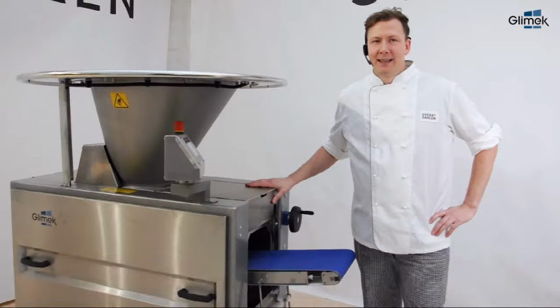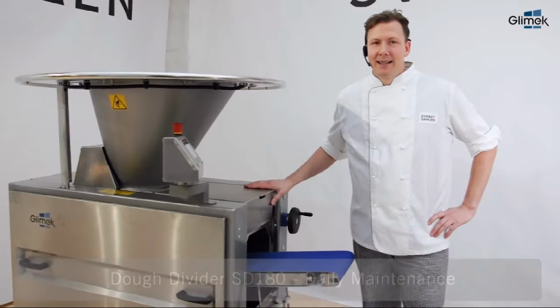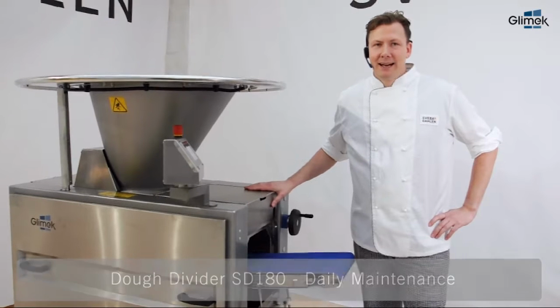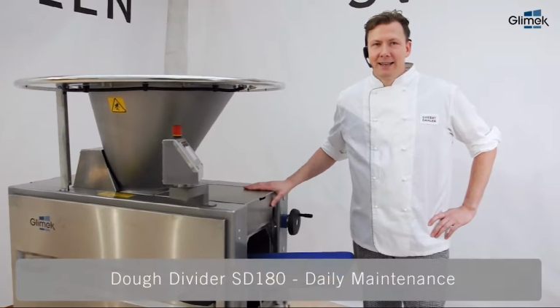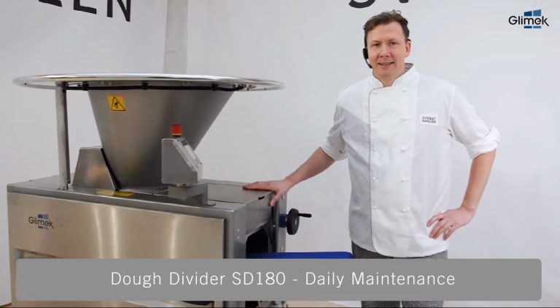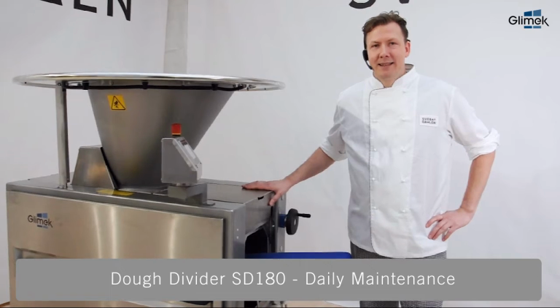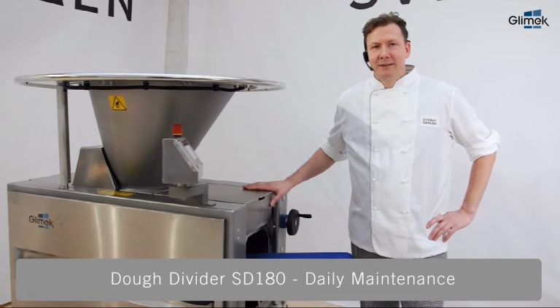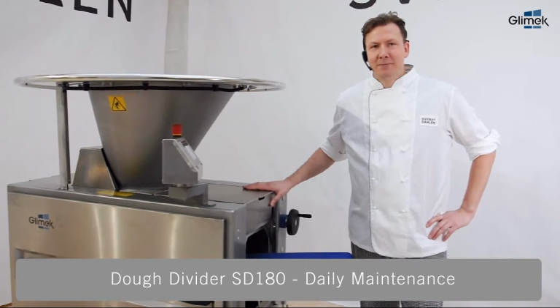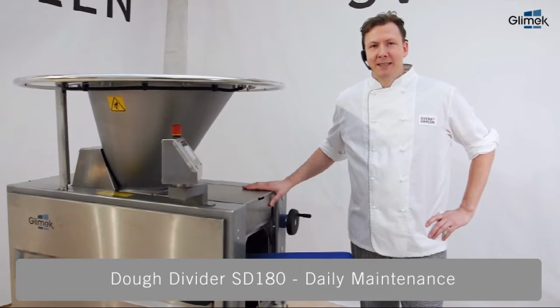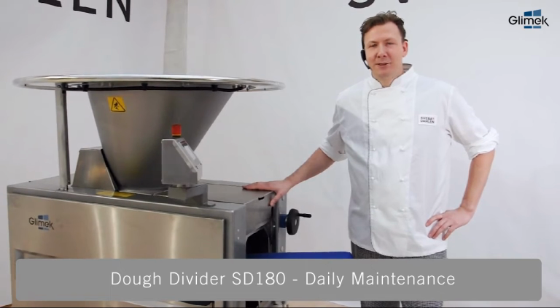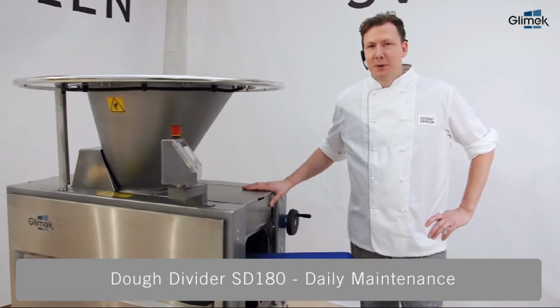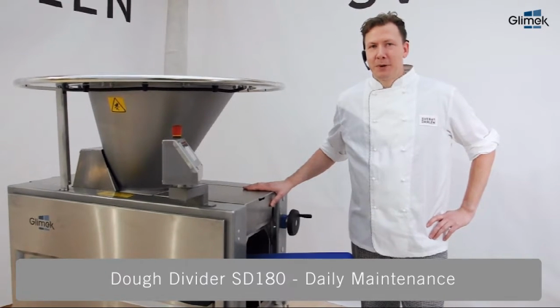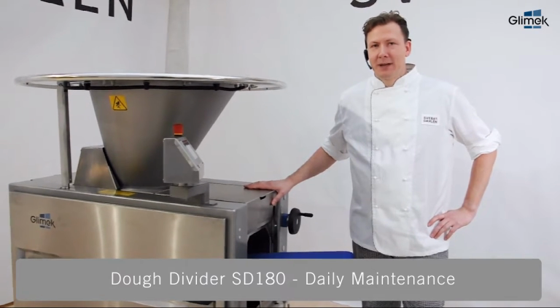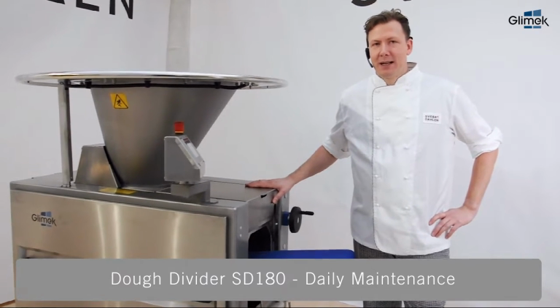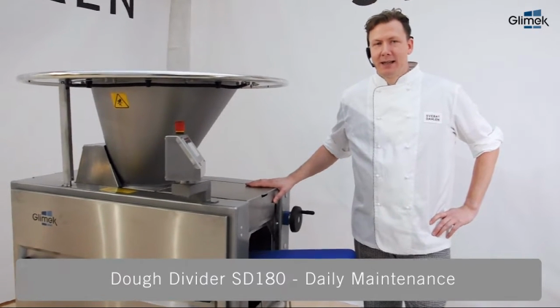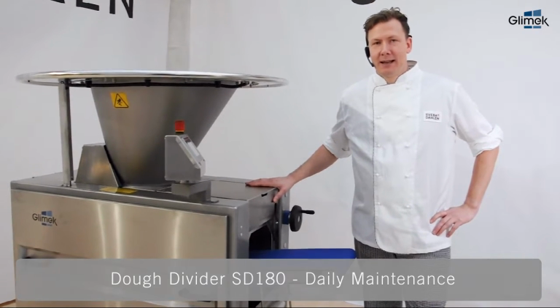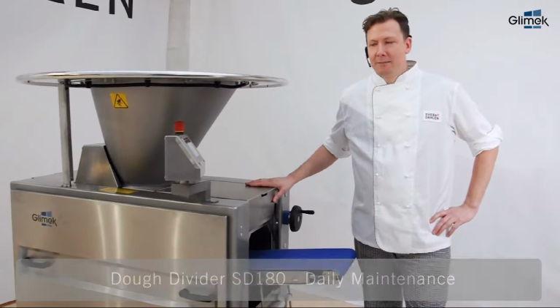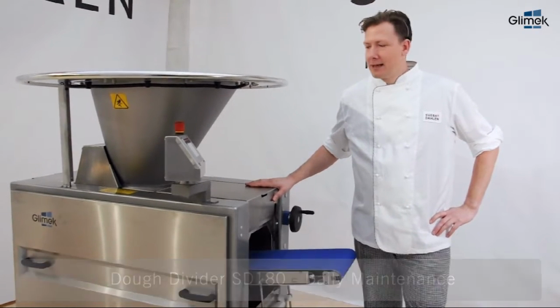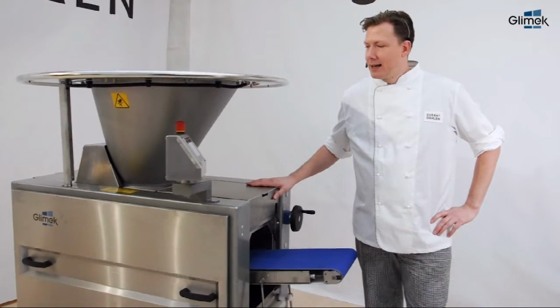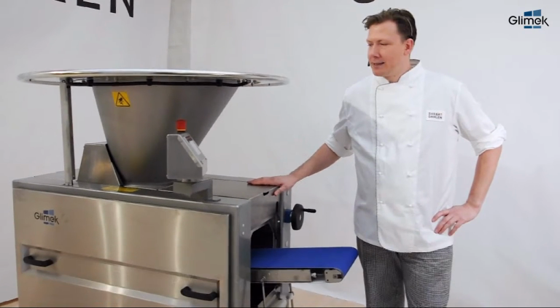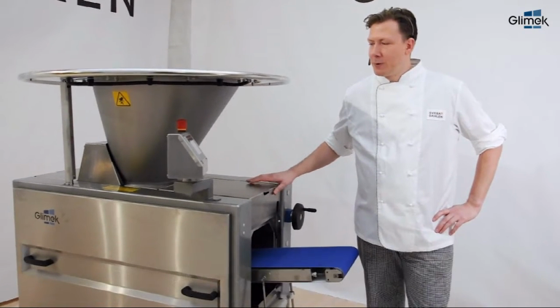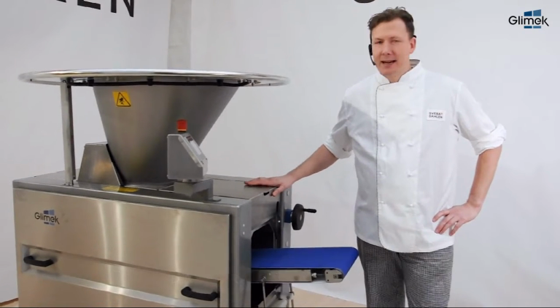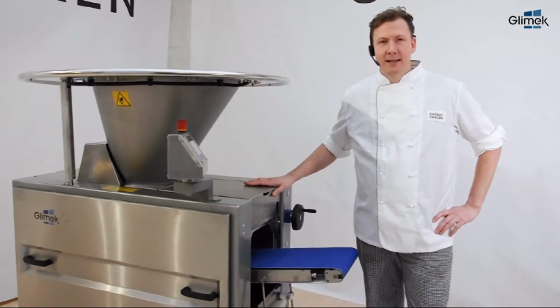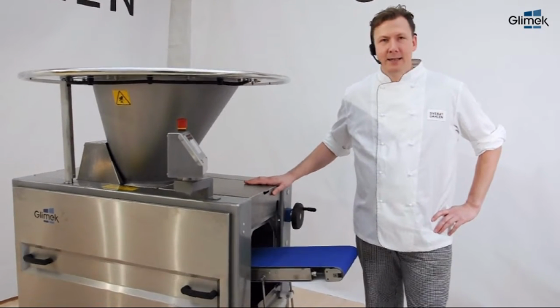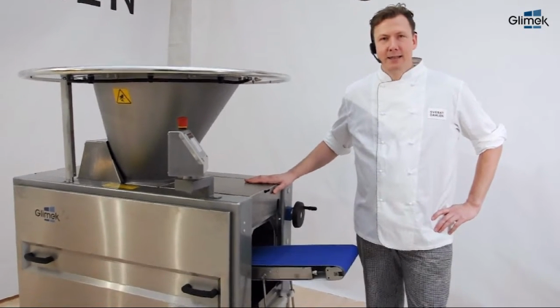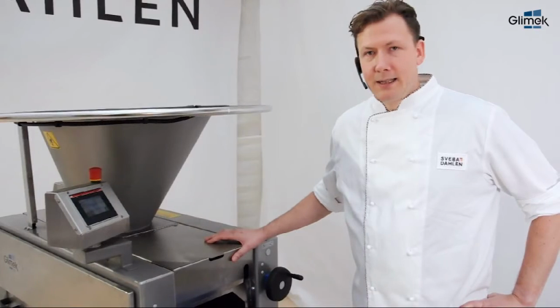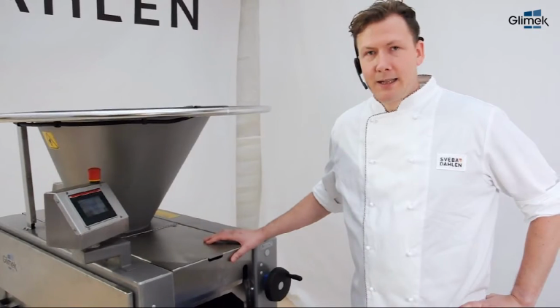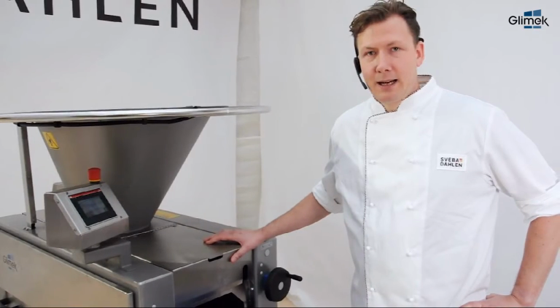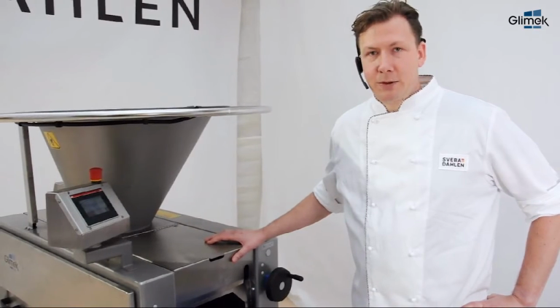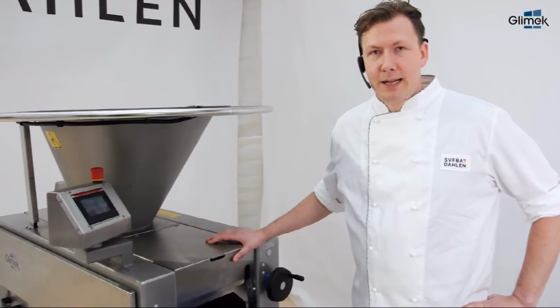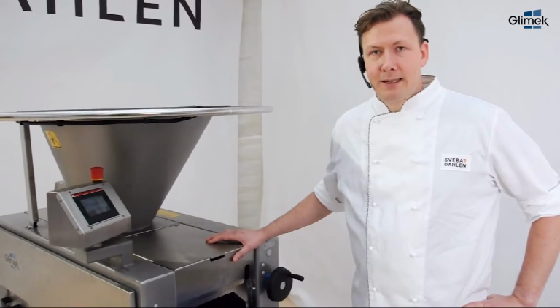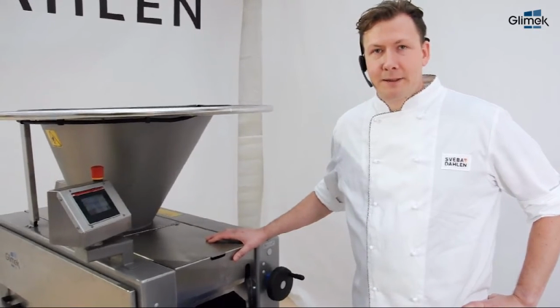Hi, I'm here to show you the Glimmec ST180 and how to clean it.